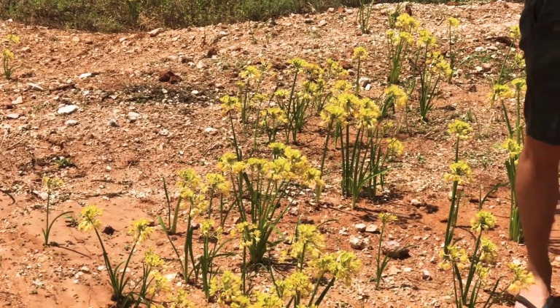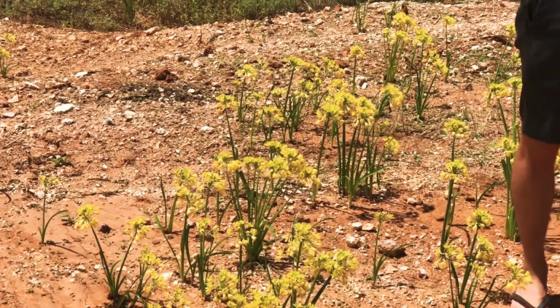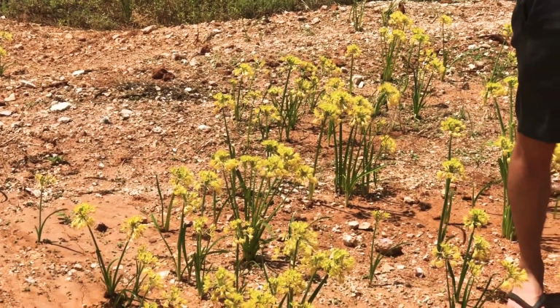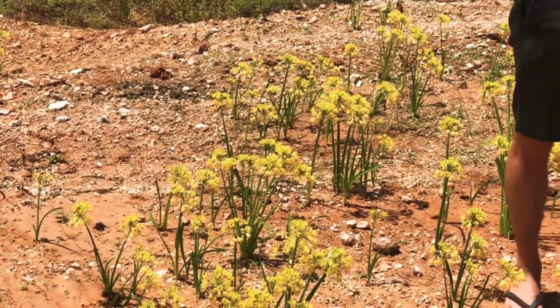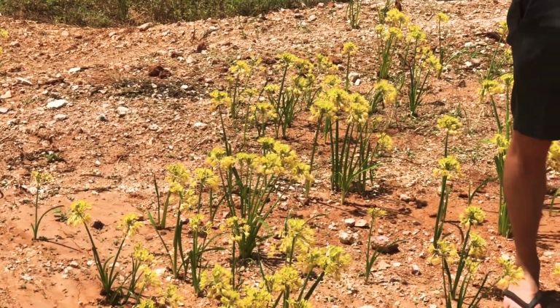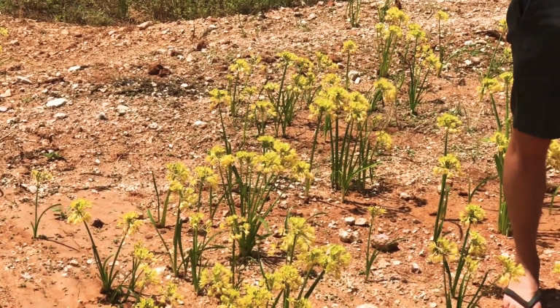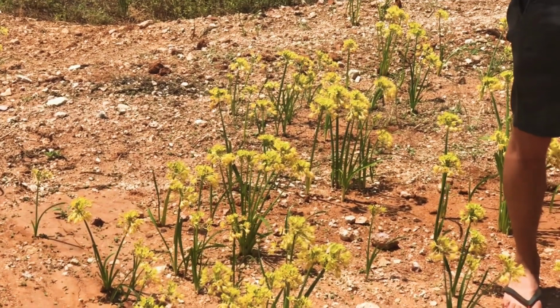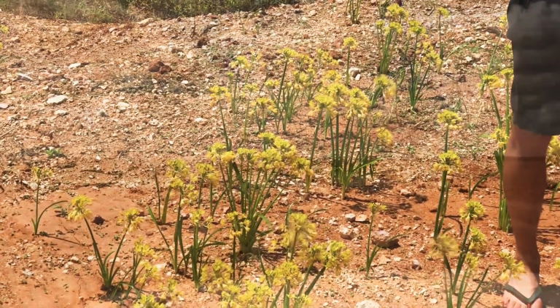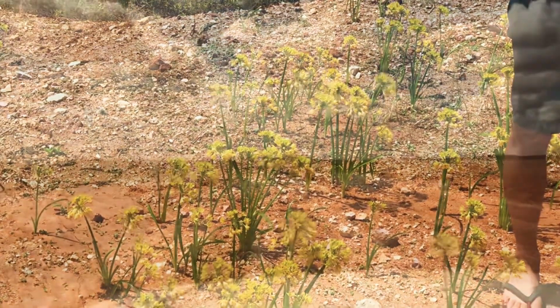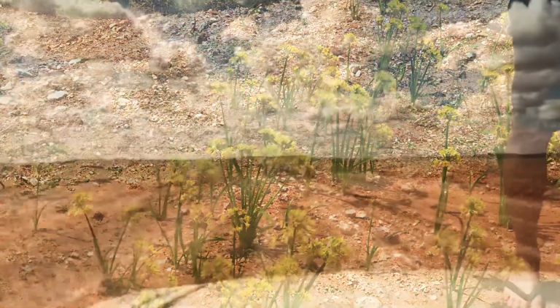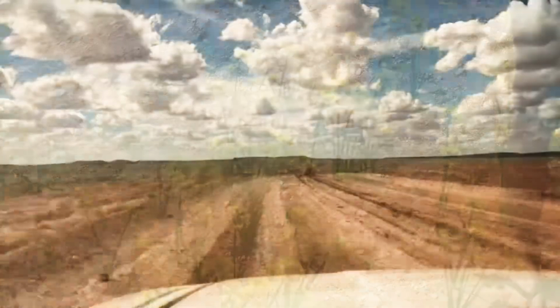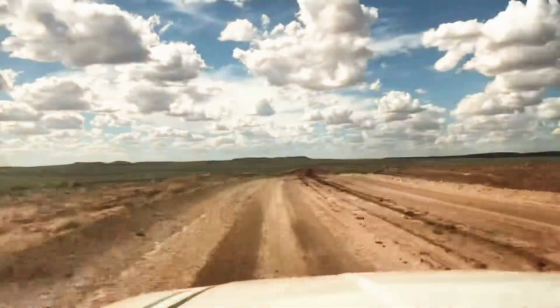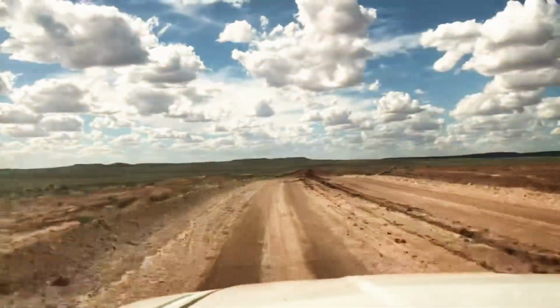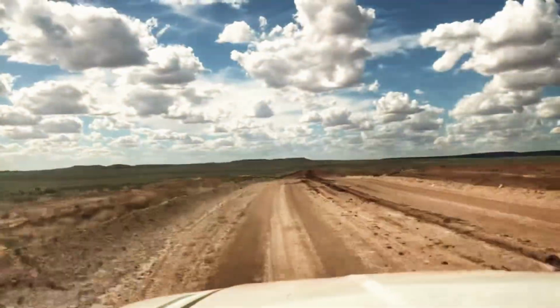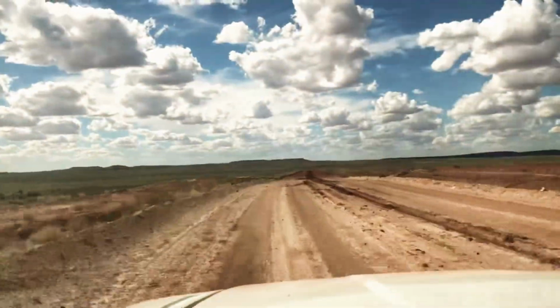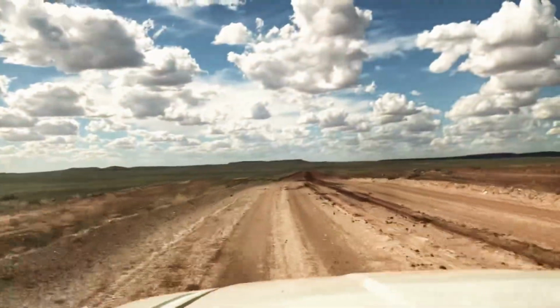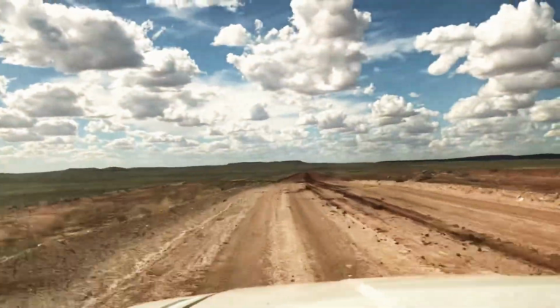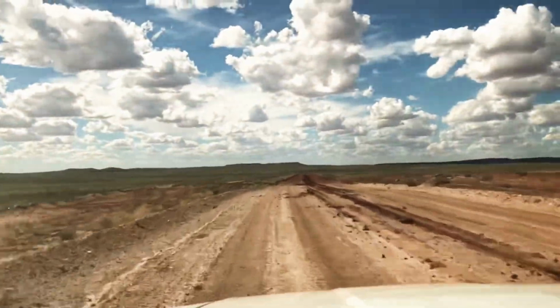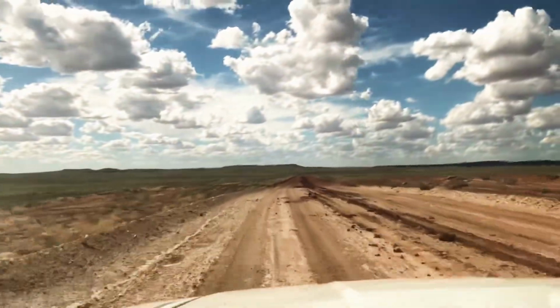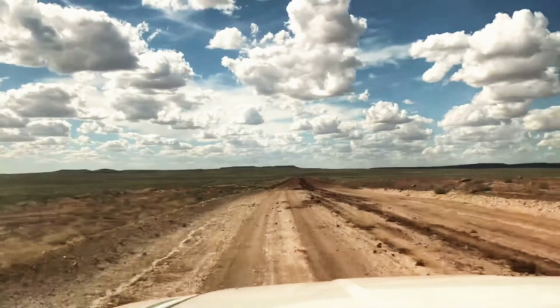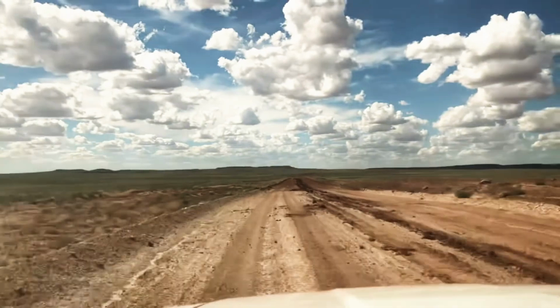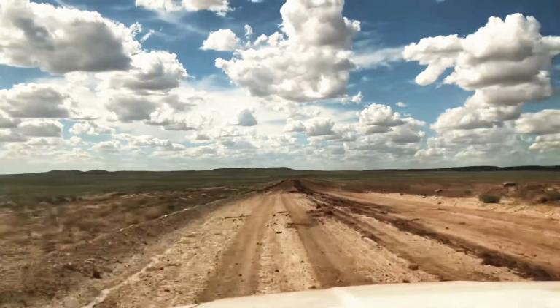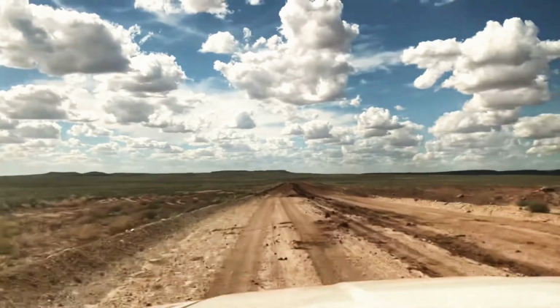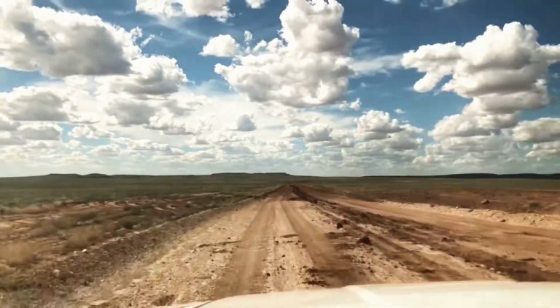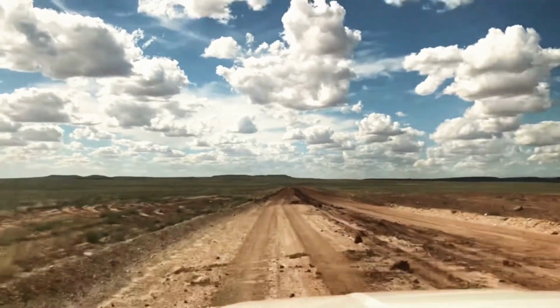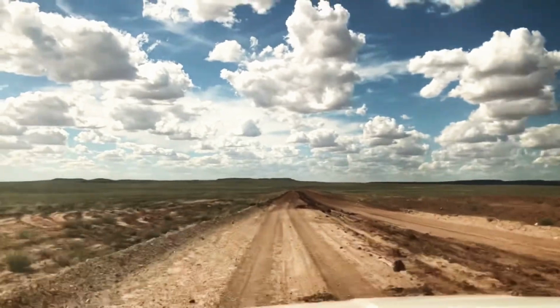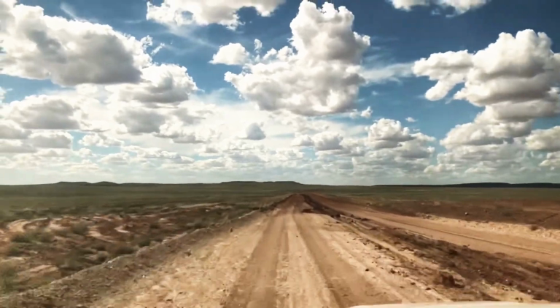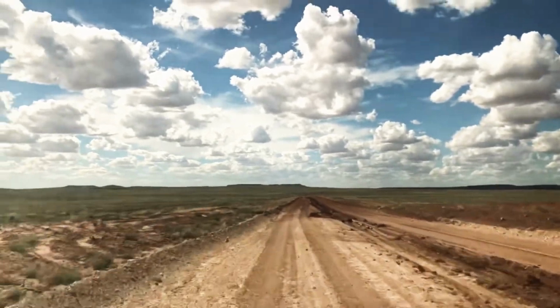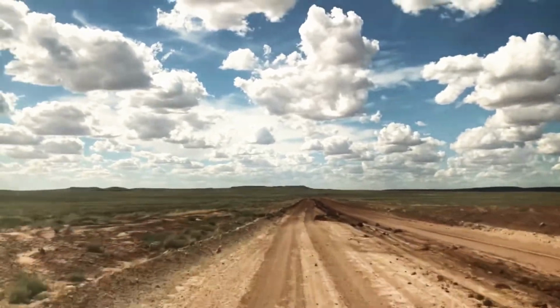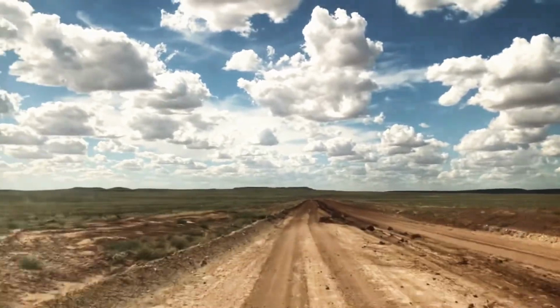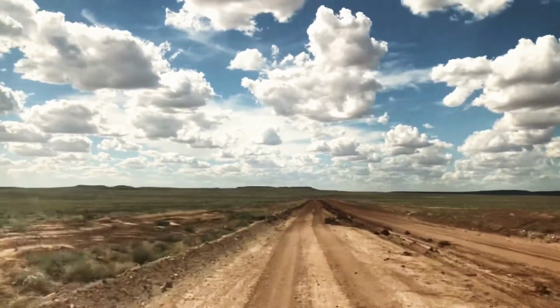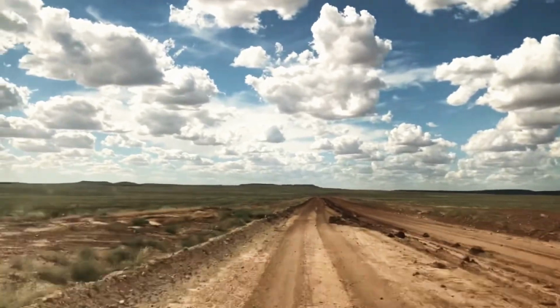It's so green, isn't it? It's so green. Wow, how green is the outback?